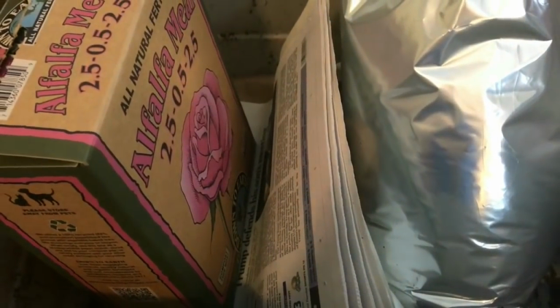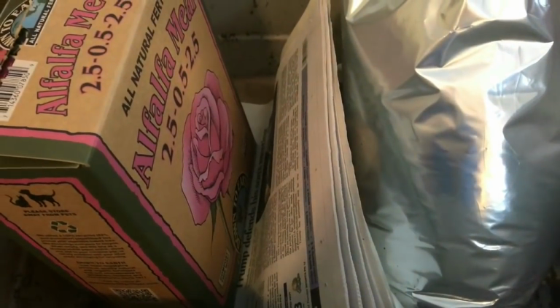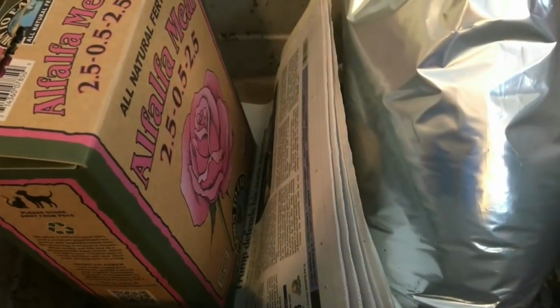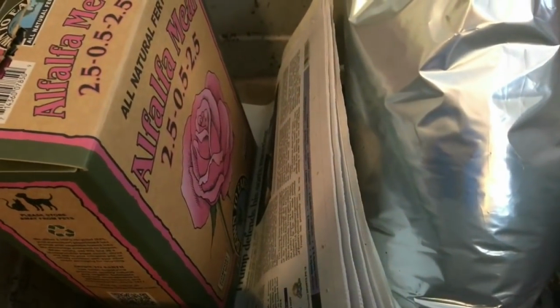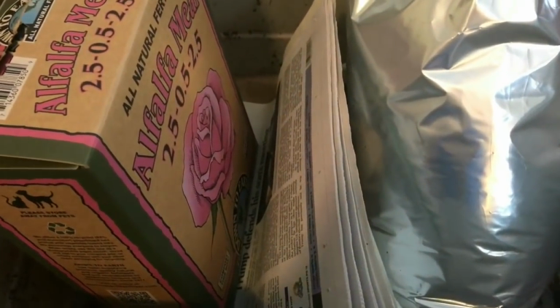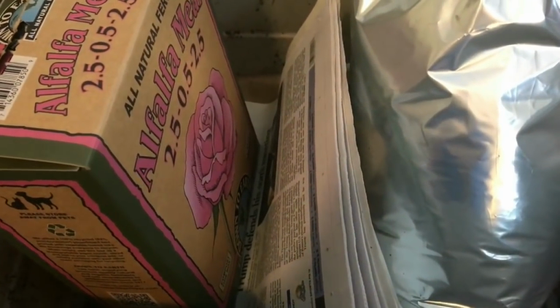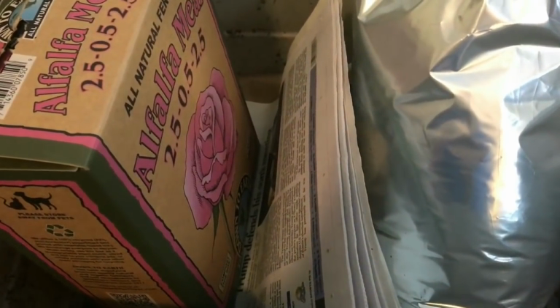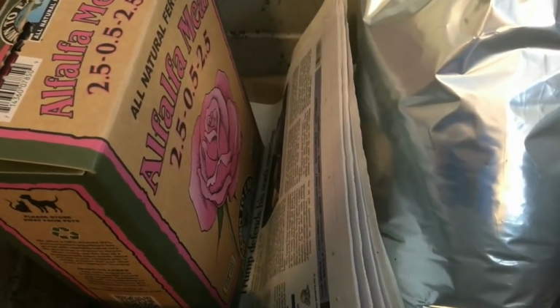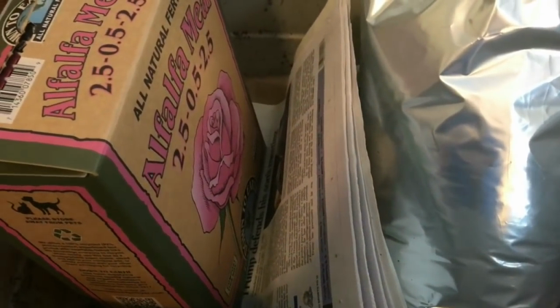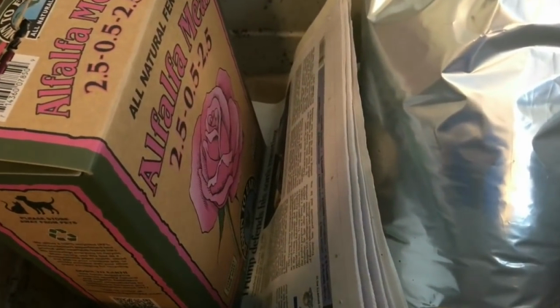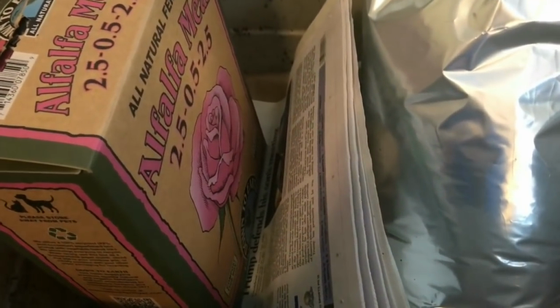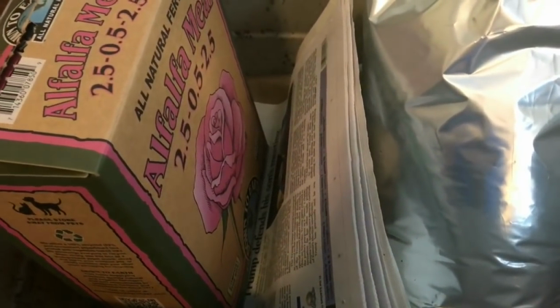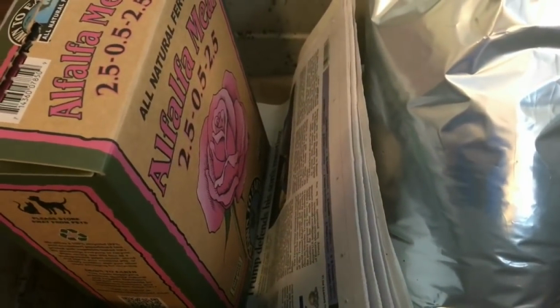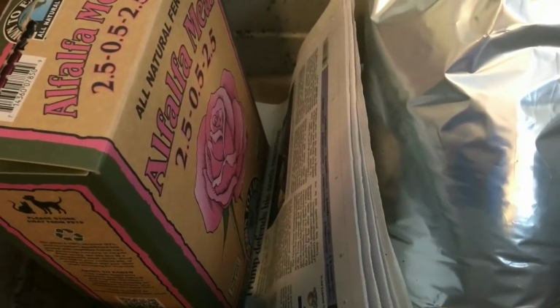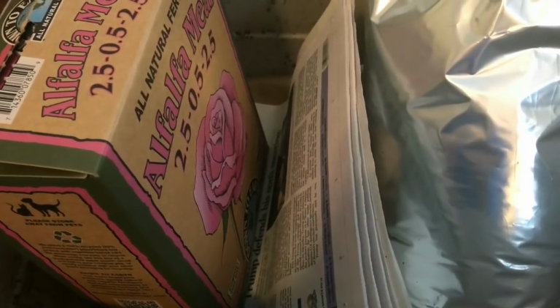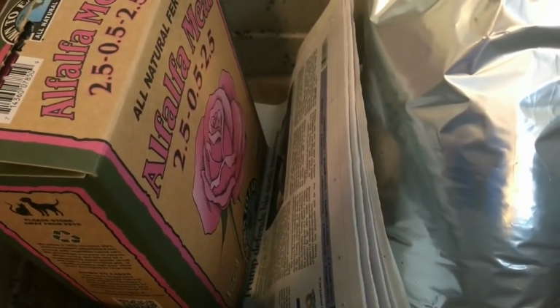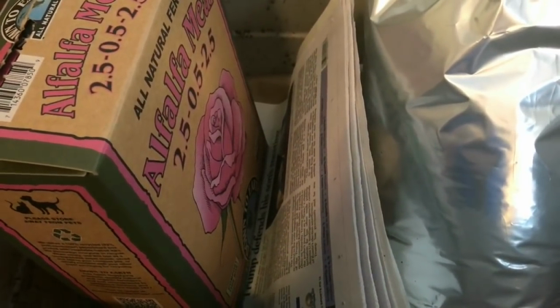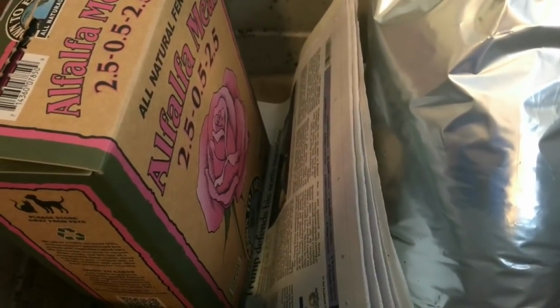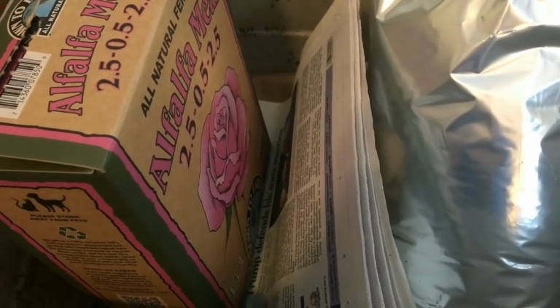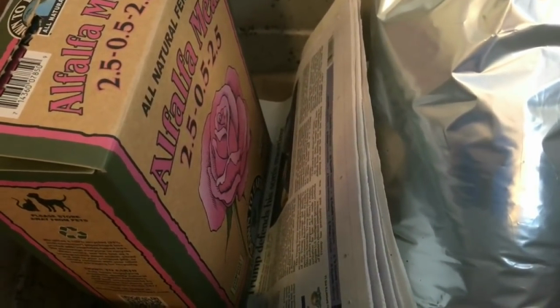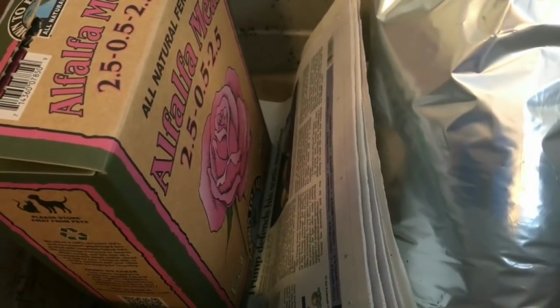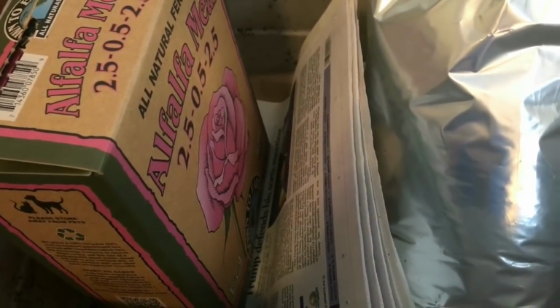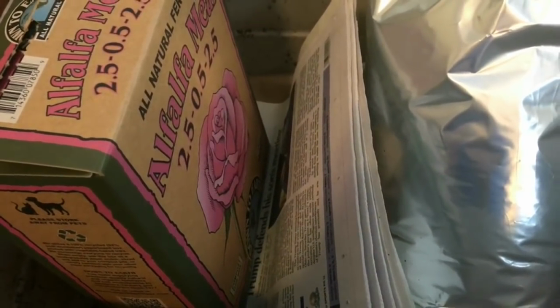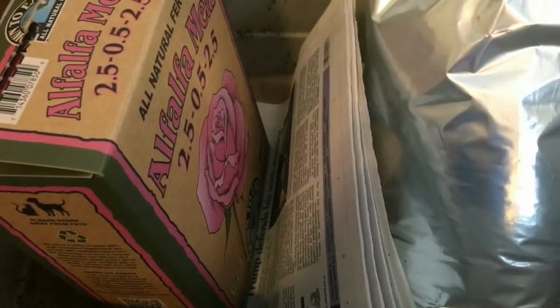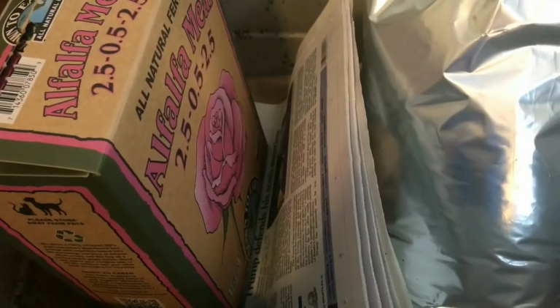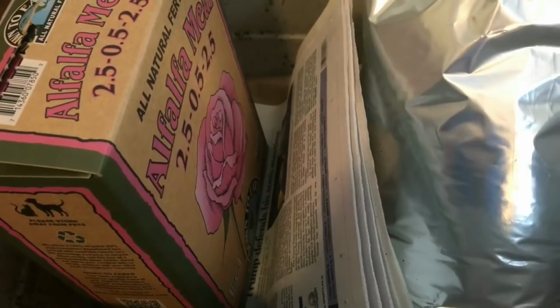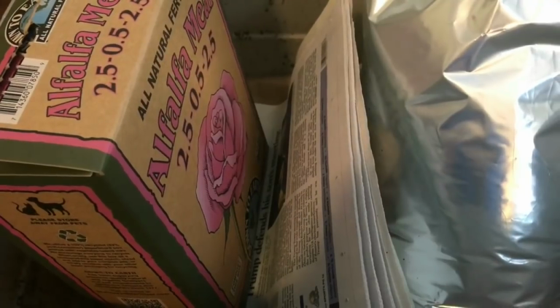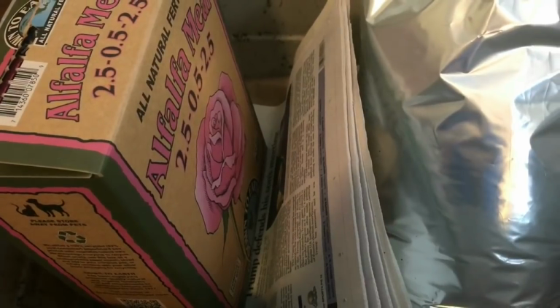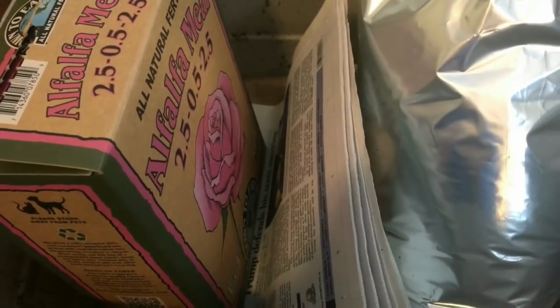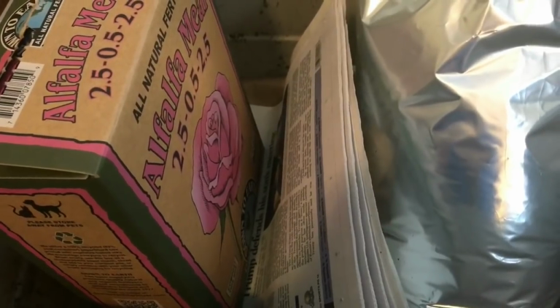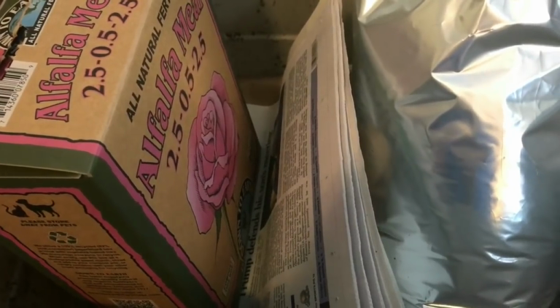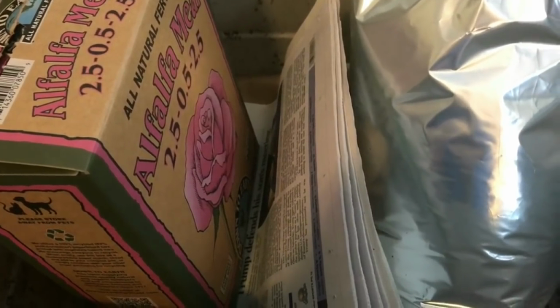Hey everybody, it's Emily the Crazy Worm Lady. I'm here today for our overwintering worms update.